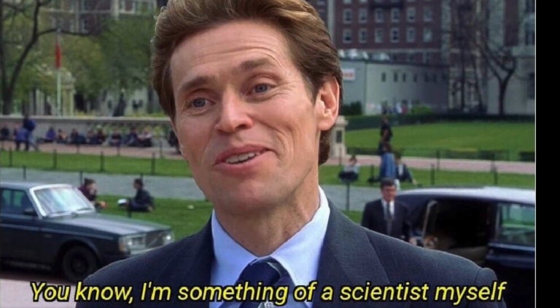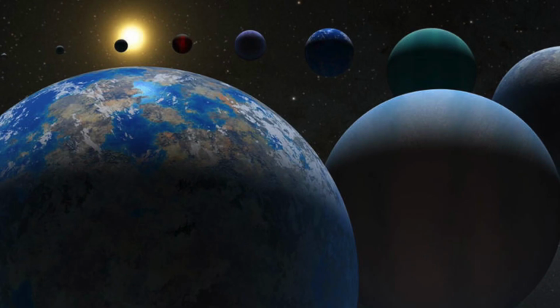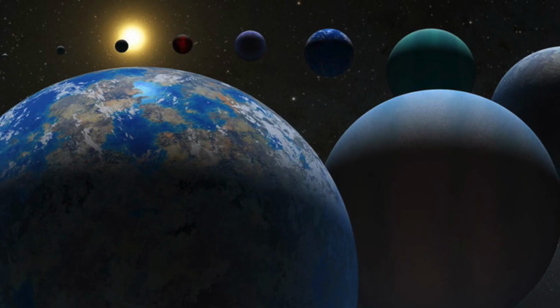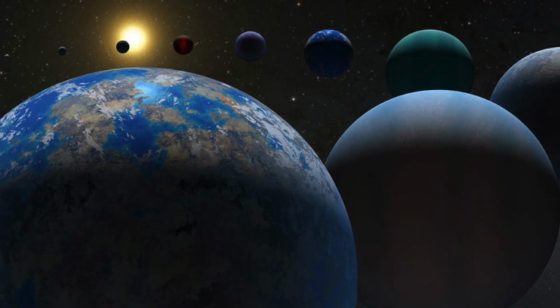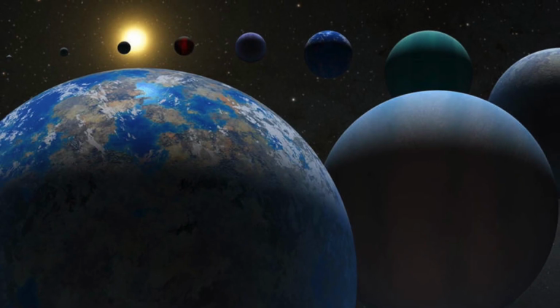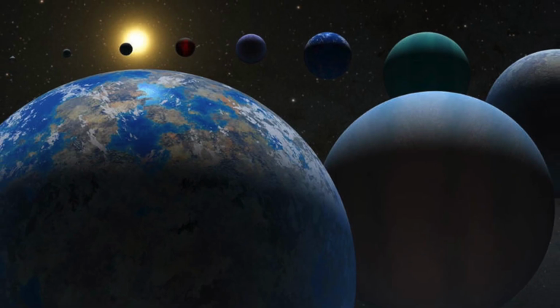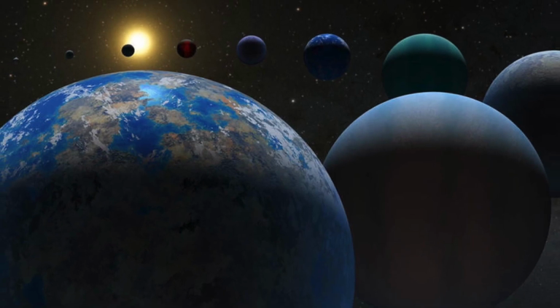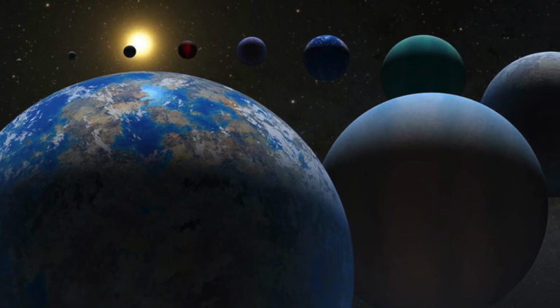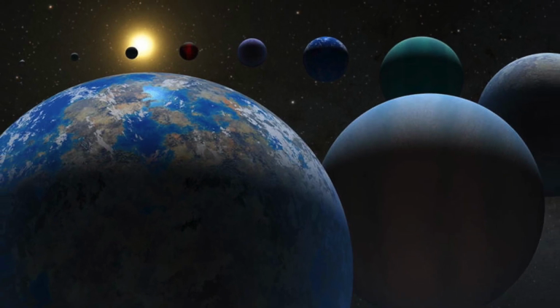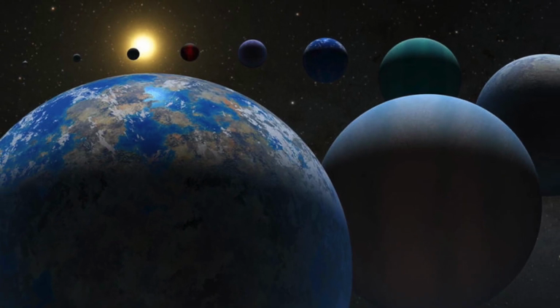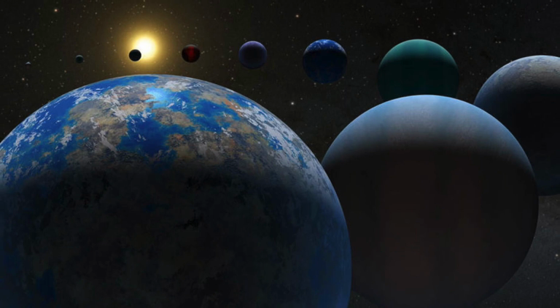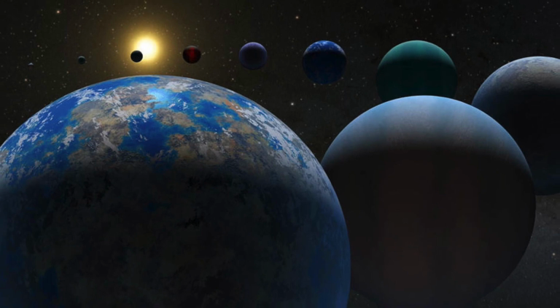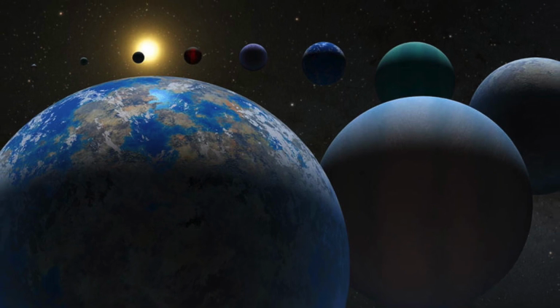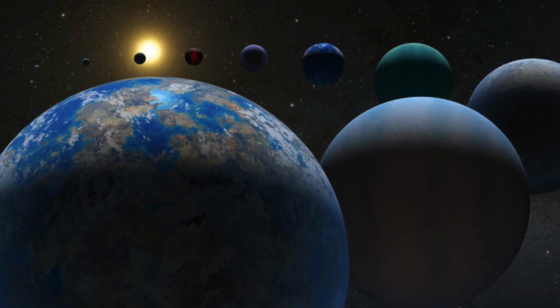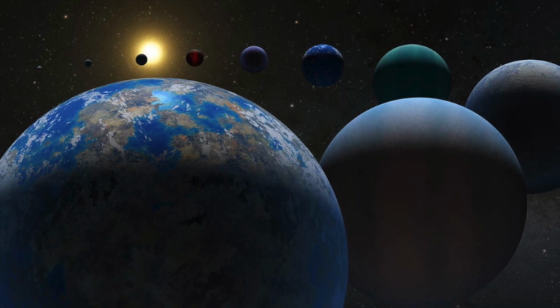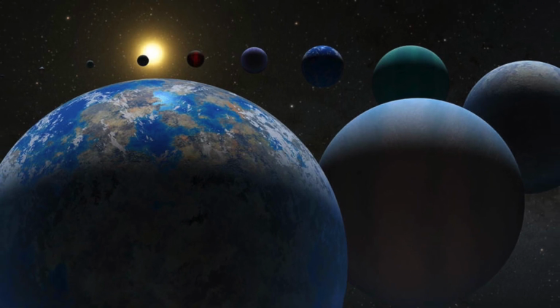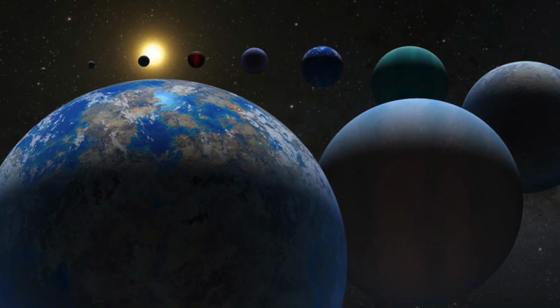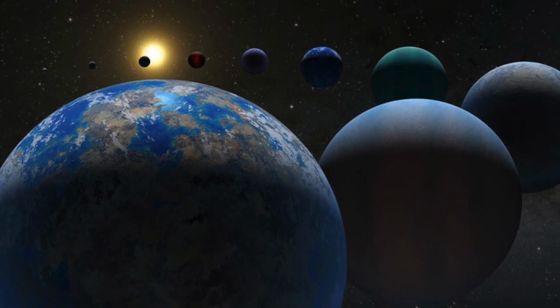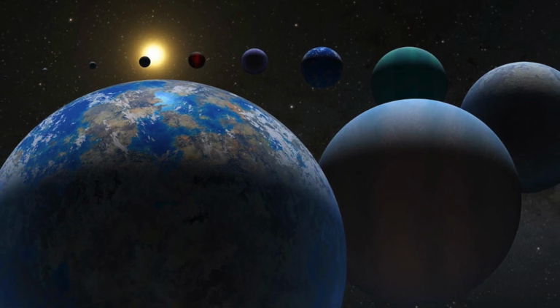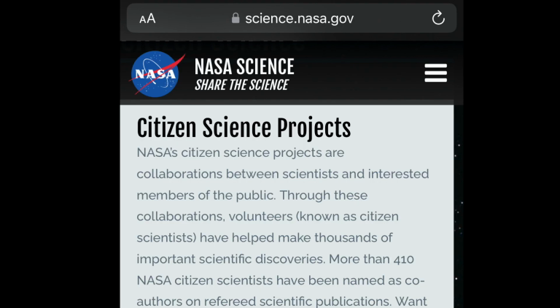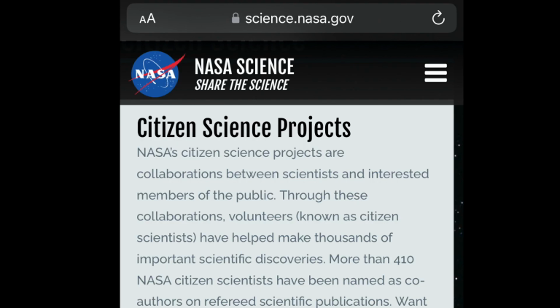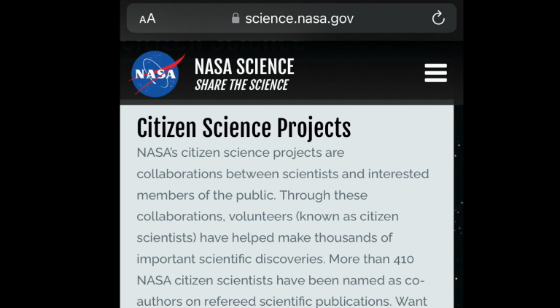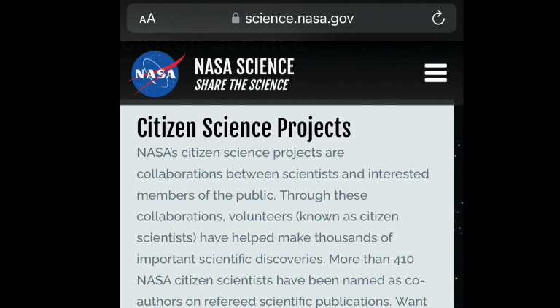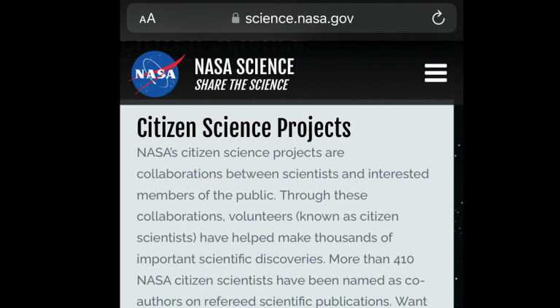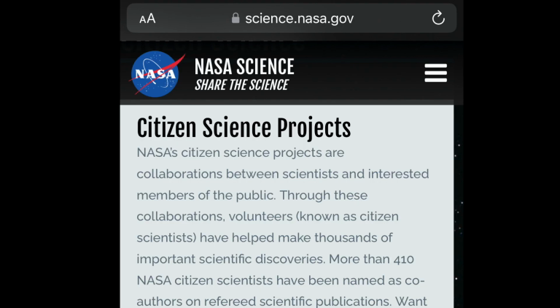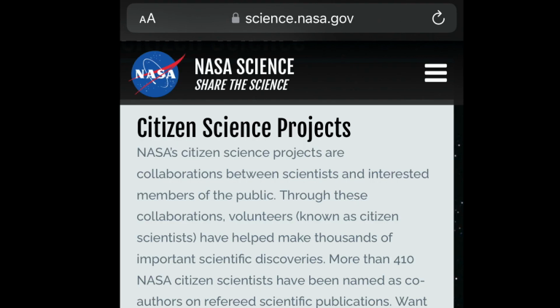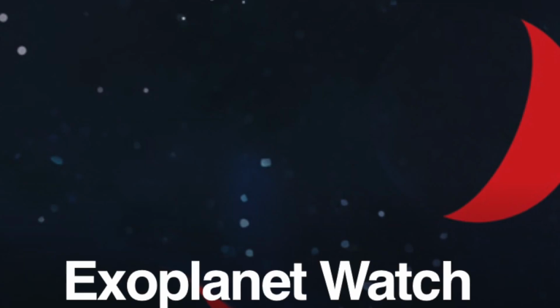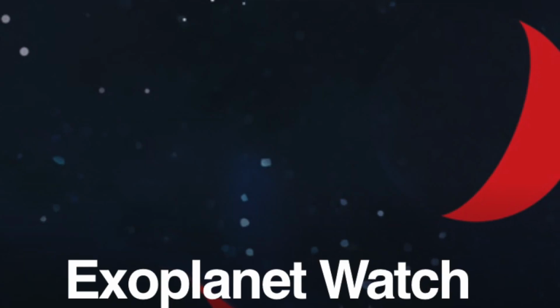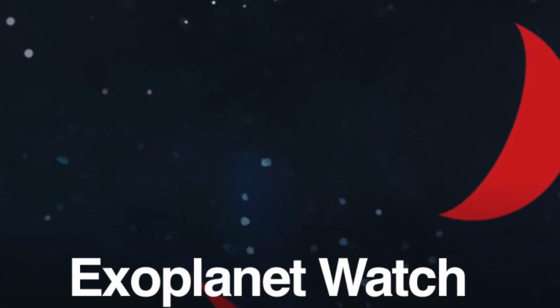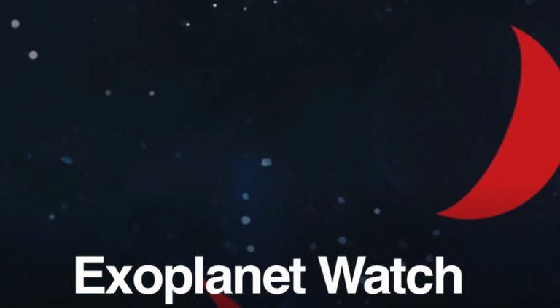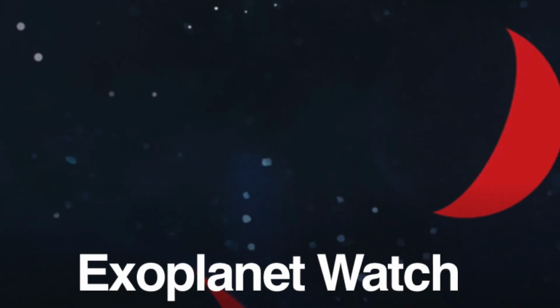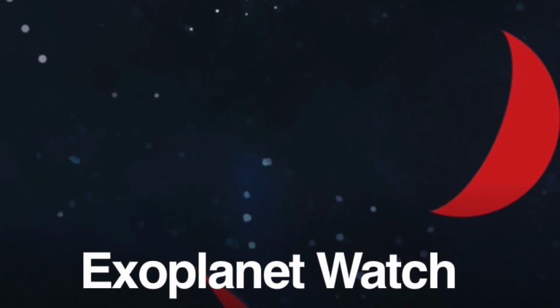So if helping find the next round of exoplanets sounds fun to you, head over to NASA's Citizen Science page to sign up for this project.